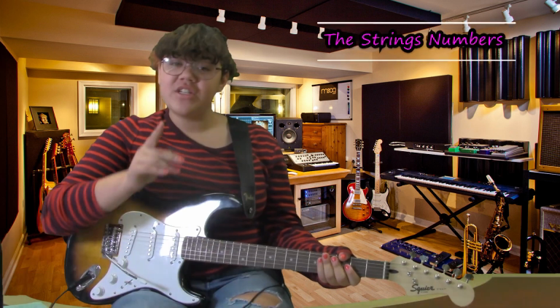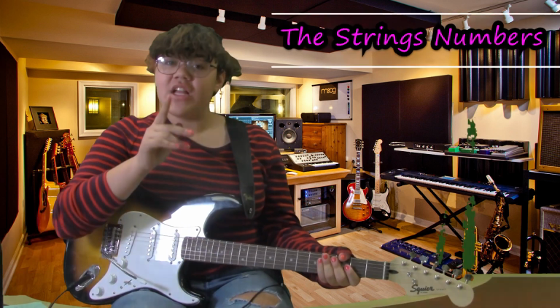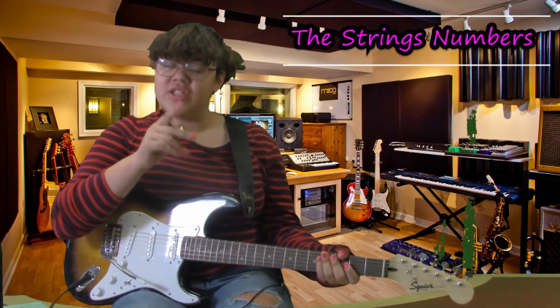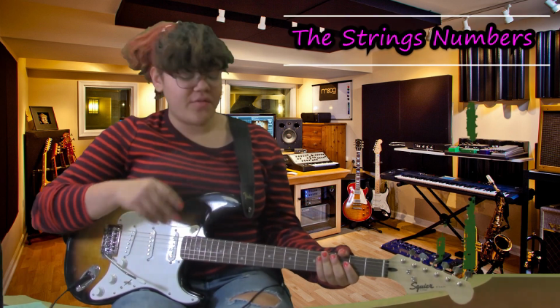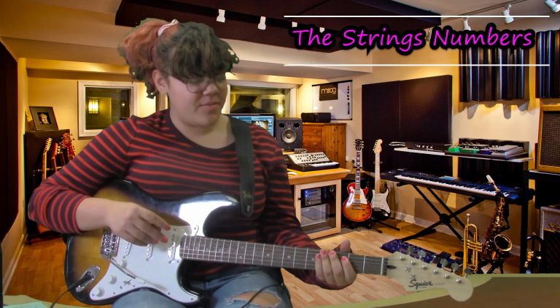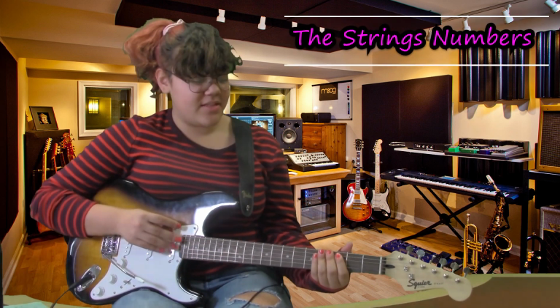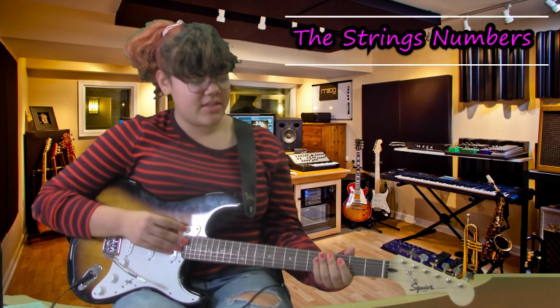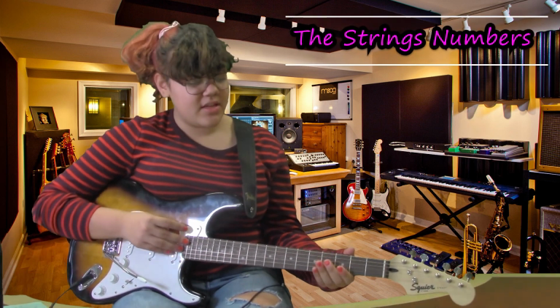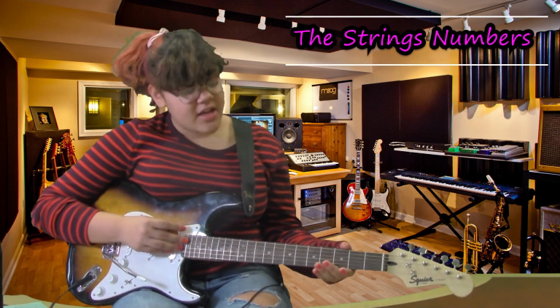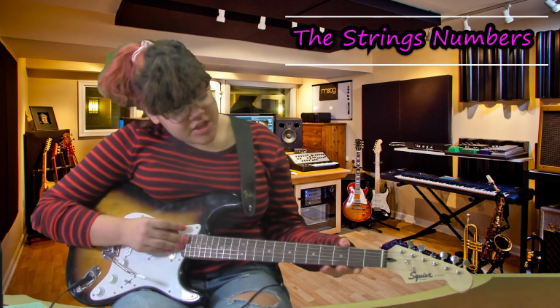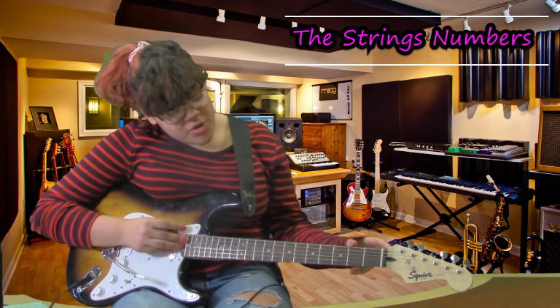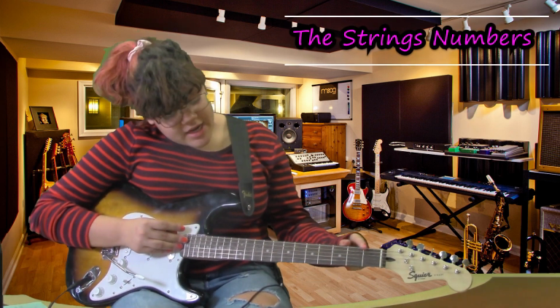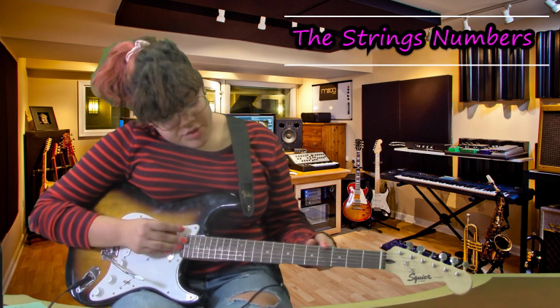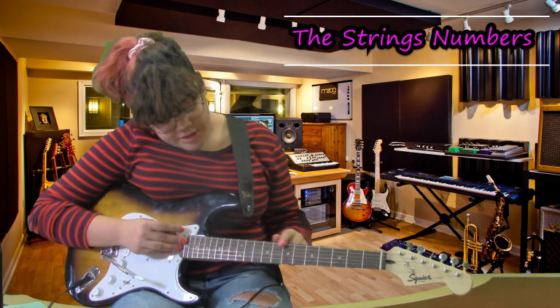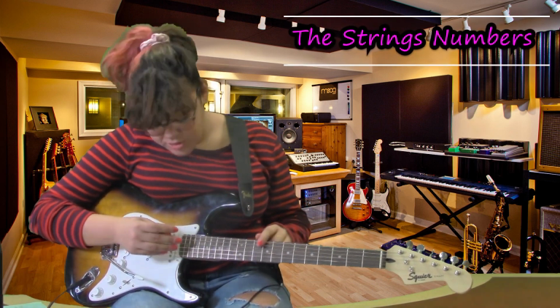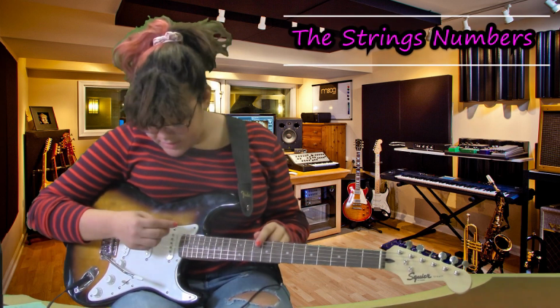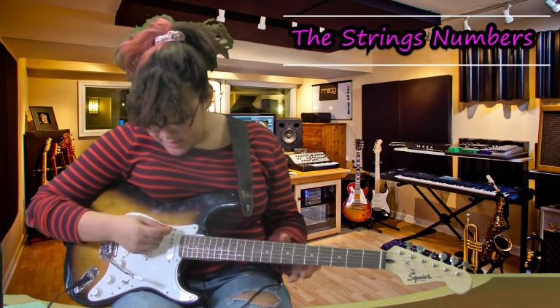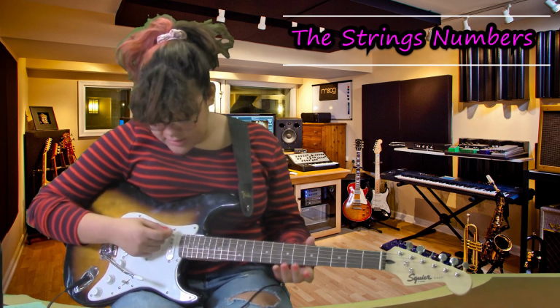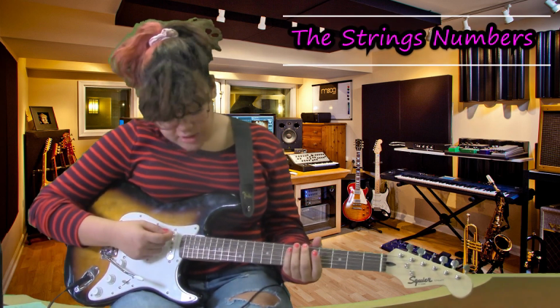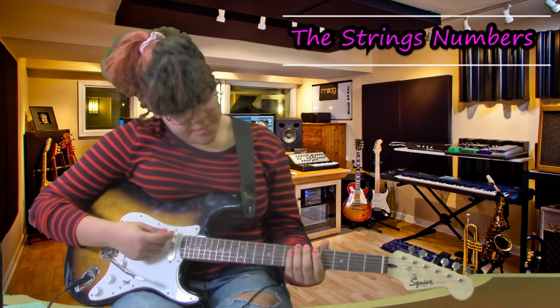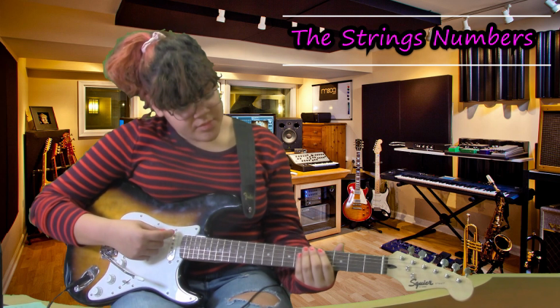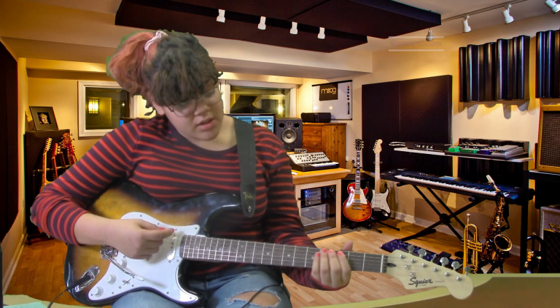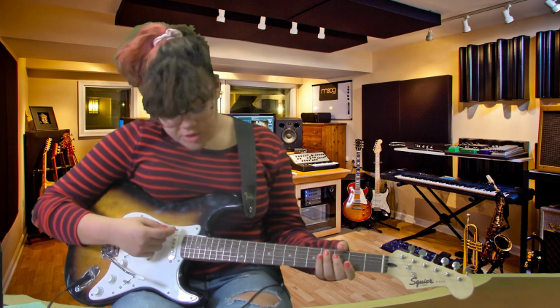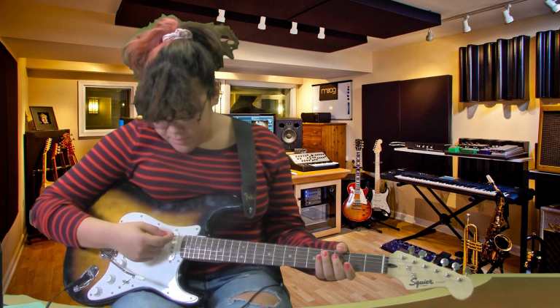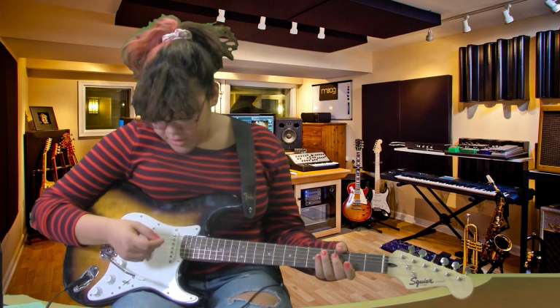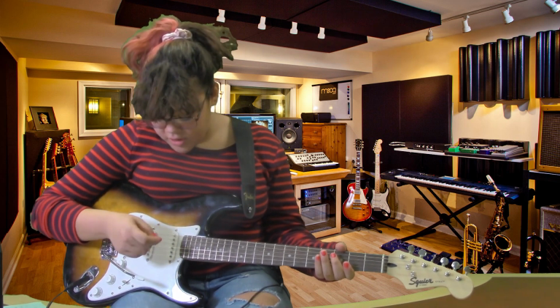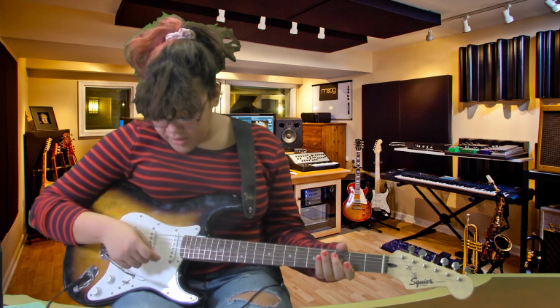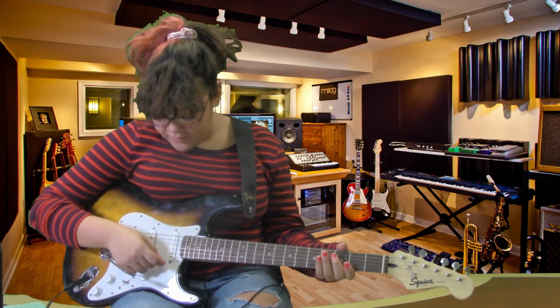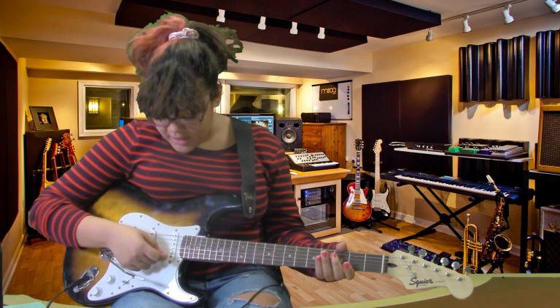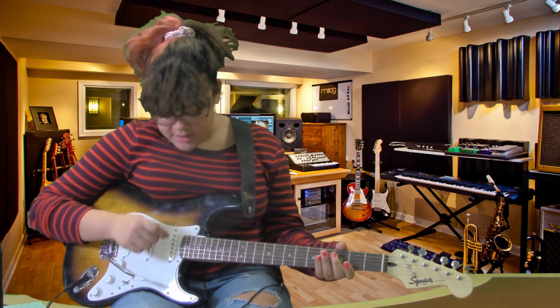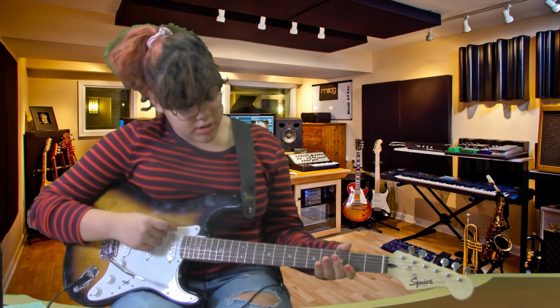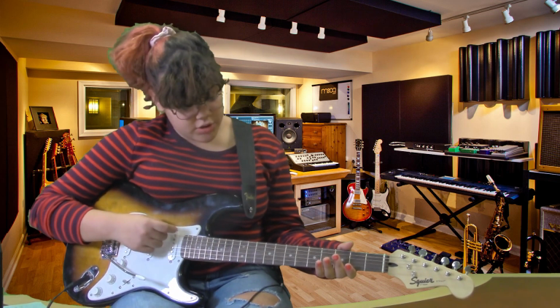First, let's go over the basics. Here we have strings — you have six here. They're numbered going from high to low.